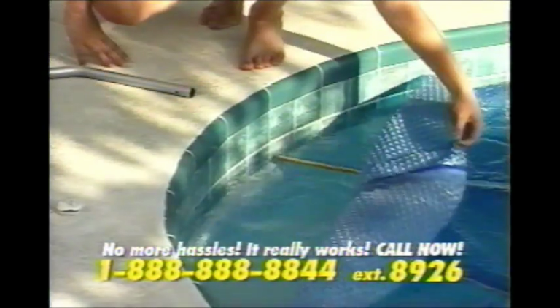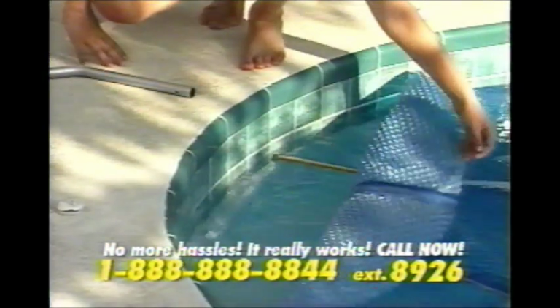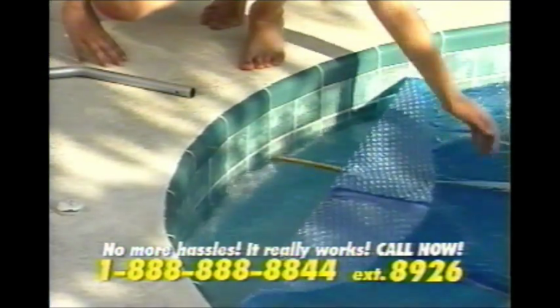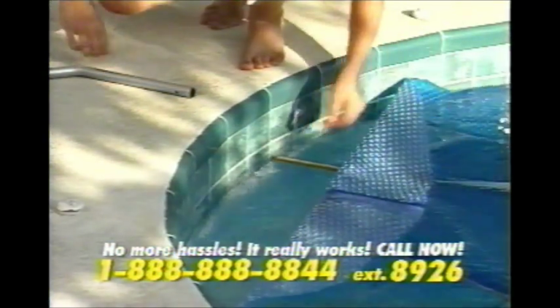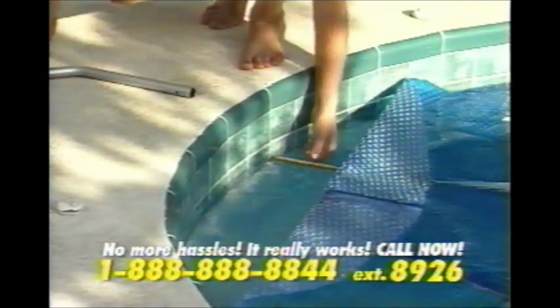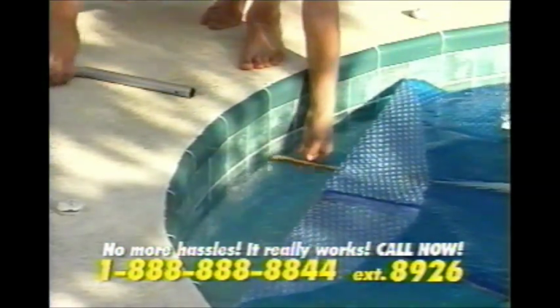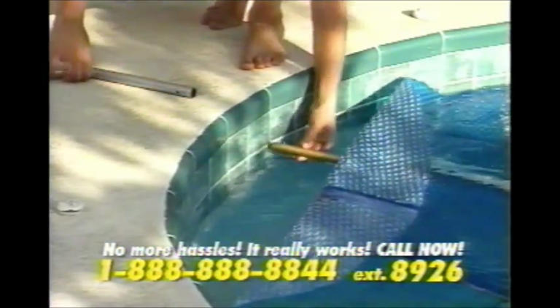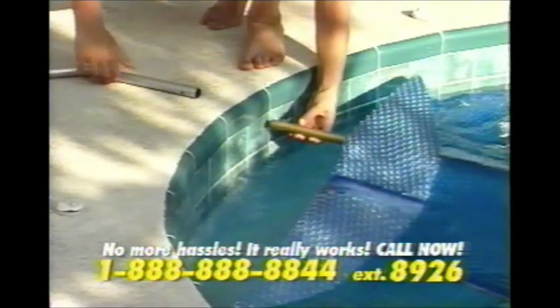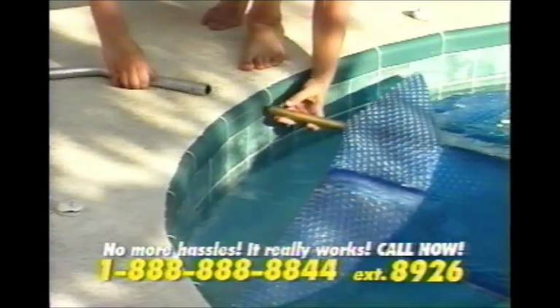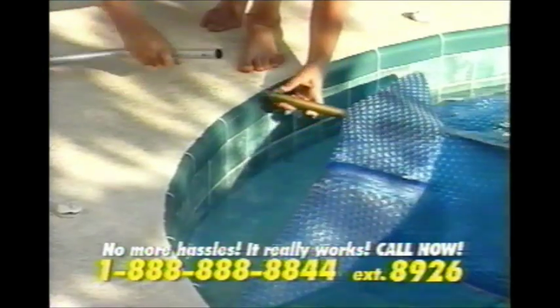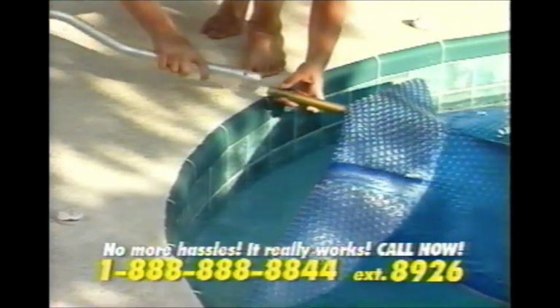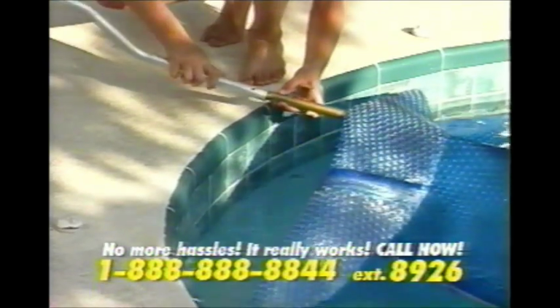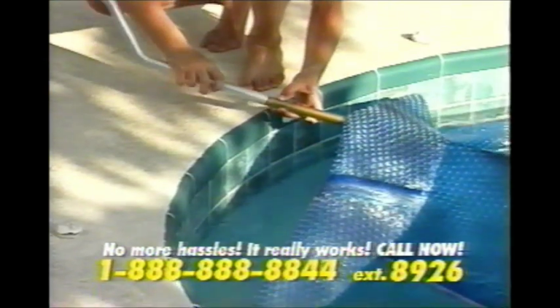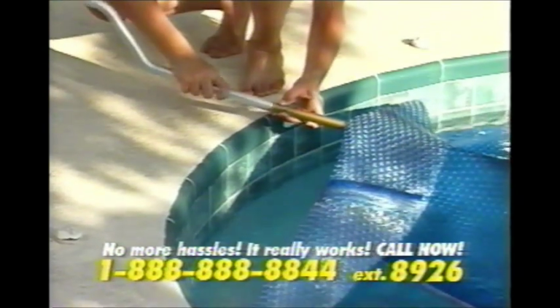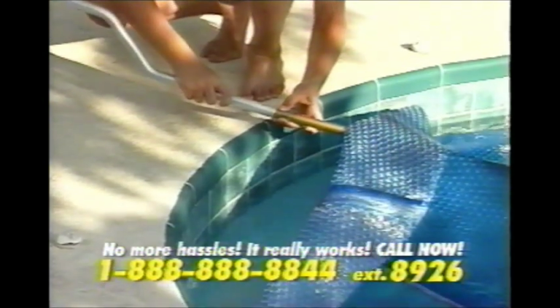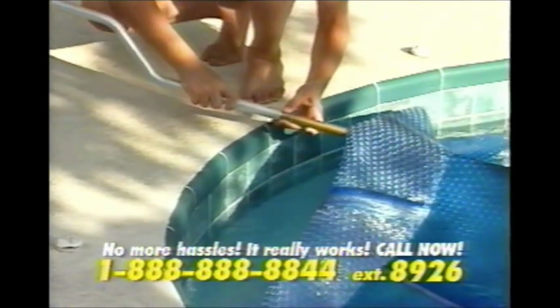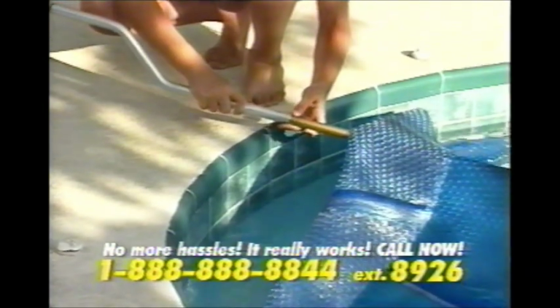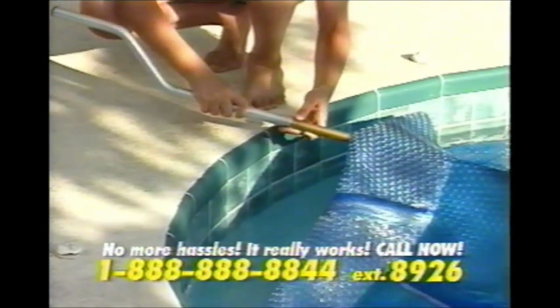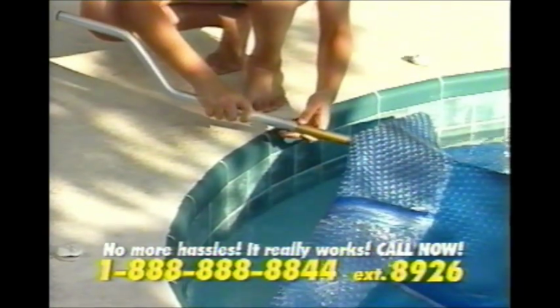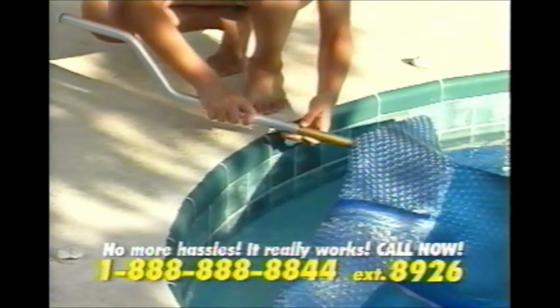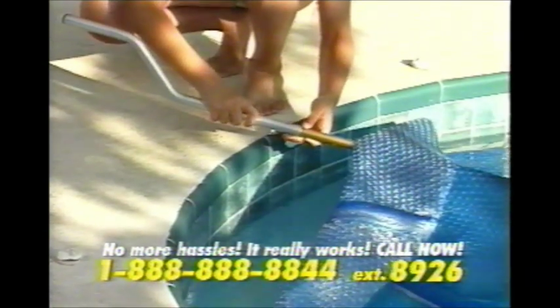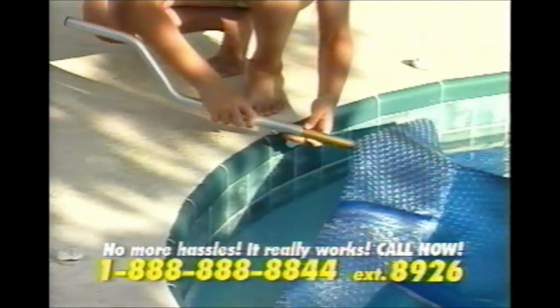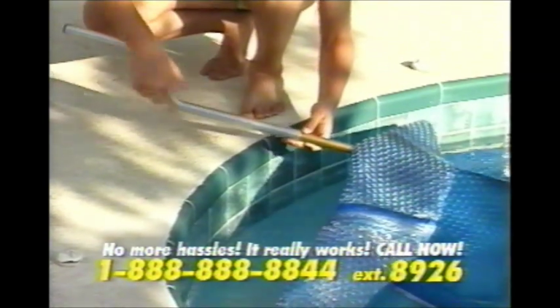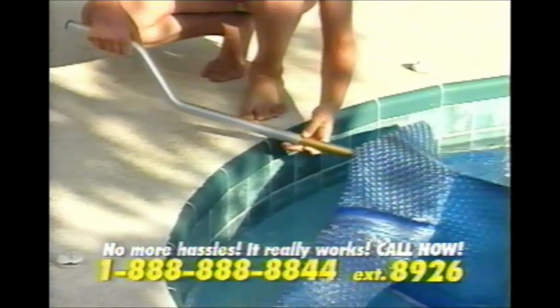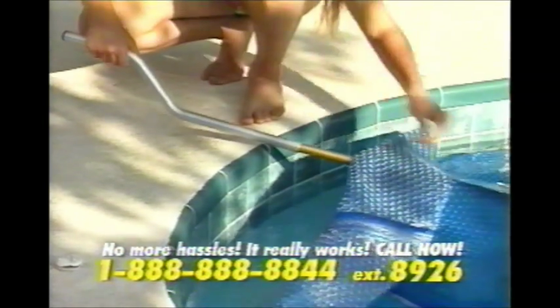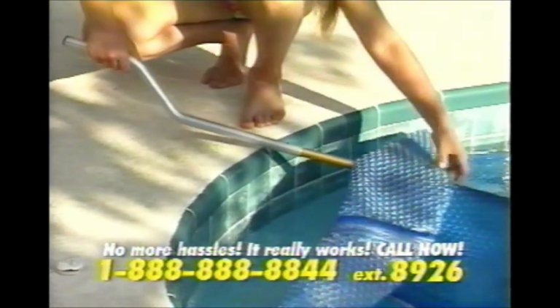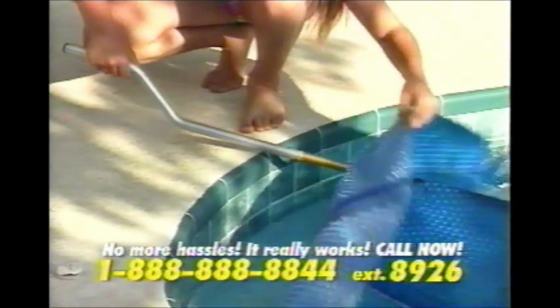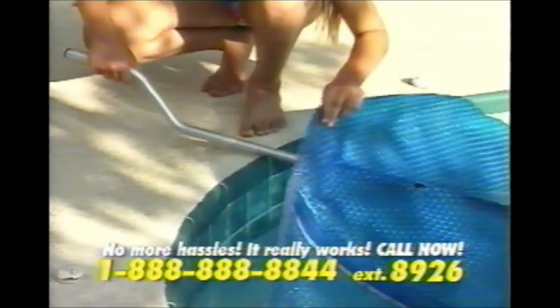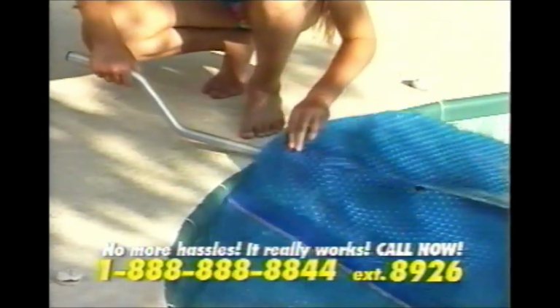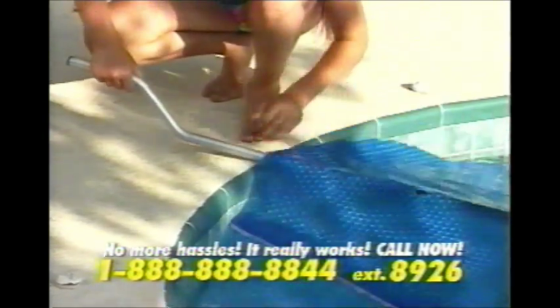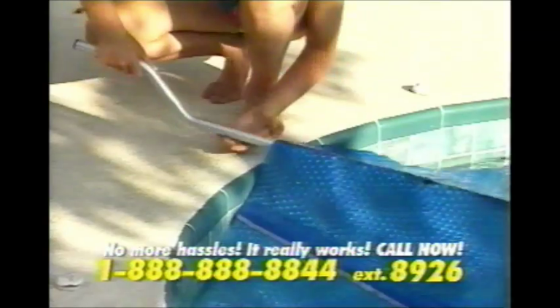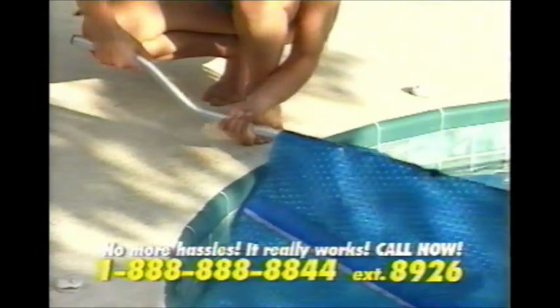The Solar Roller is totally hidden, yet always ready to go. Just pop on the handle and go. The Solar Roller is also available for above-ground pools.